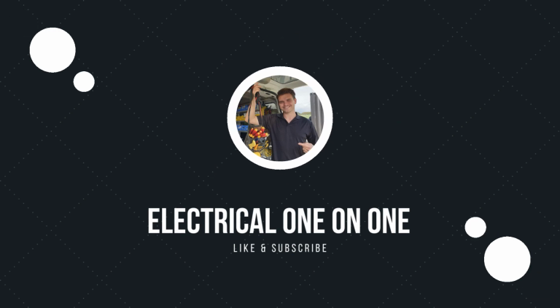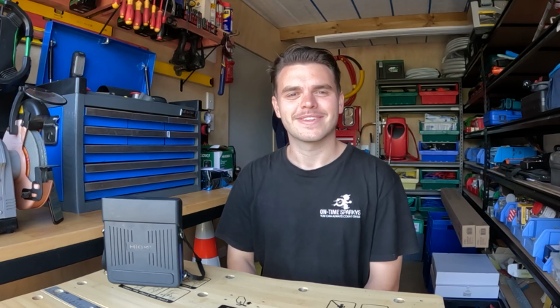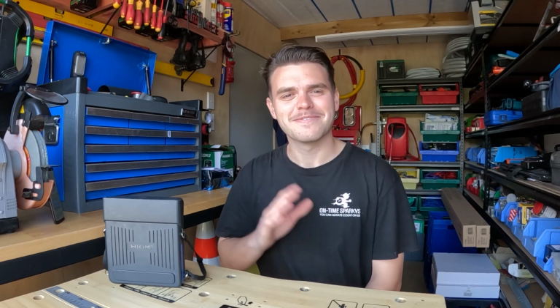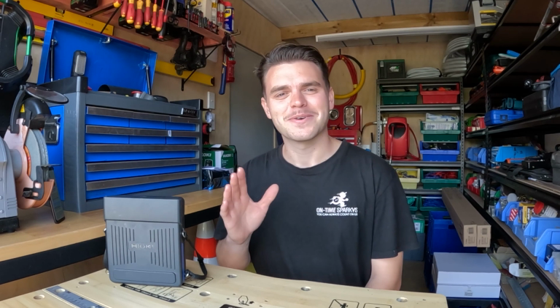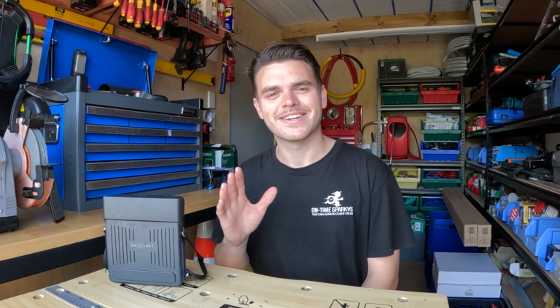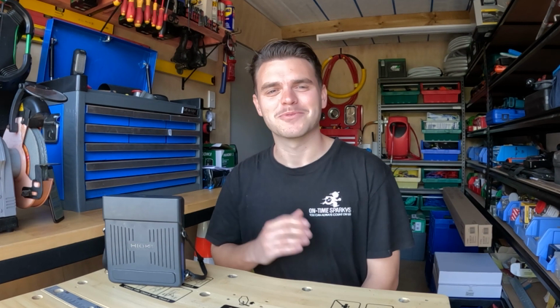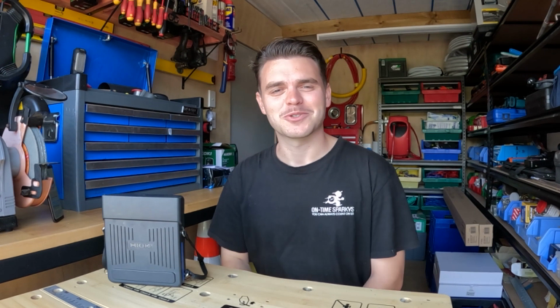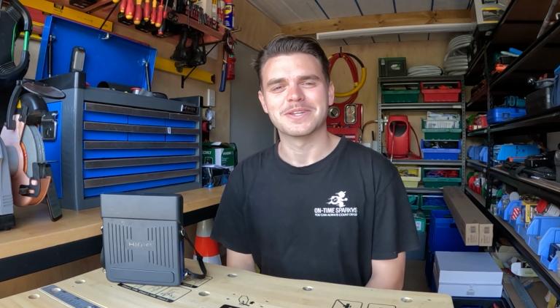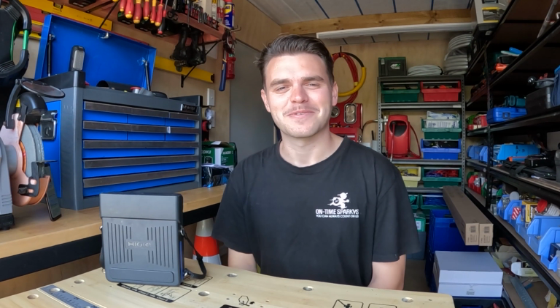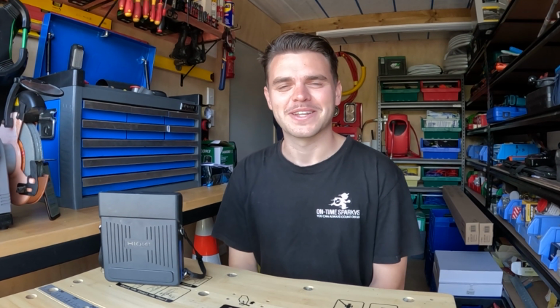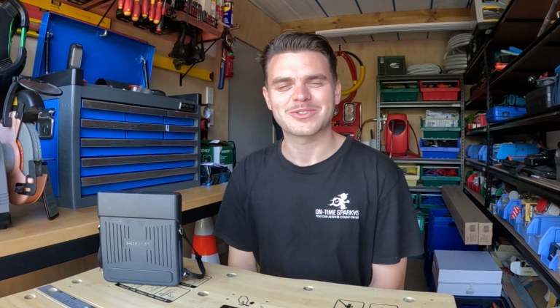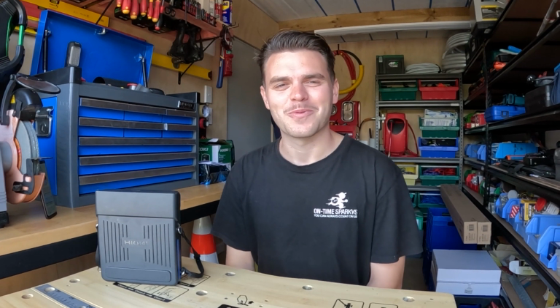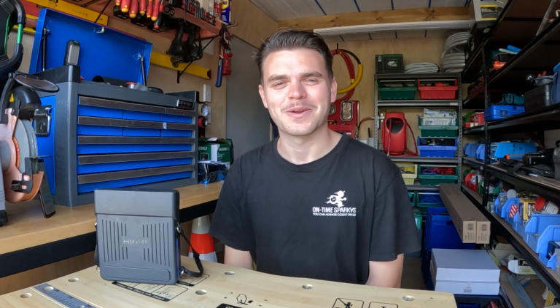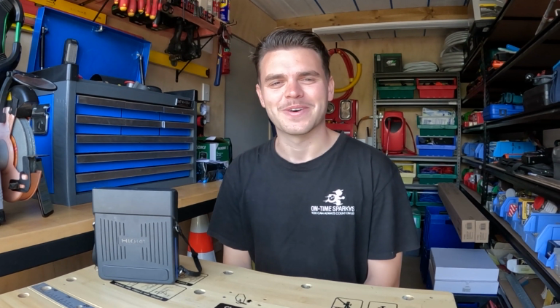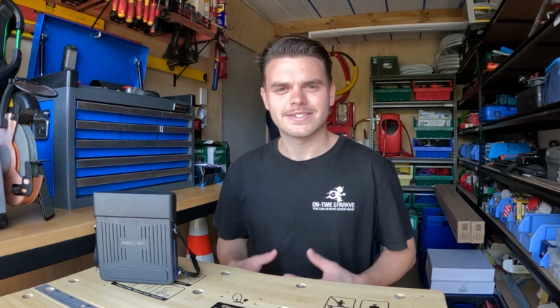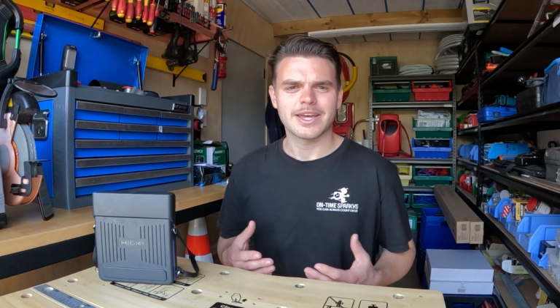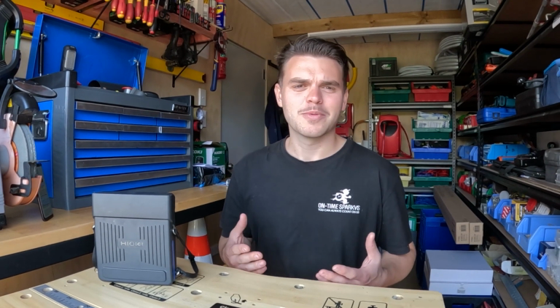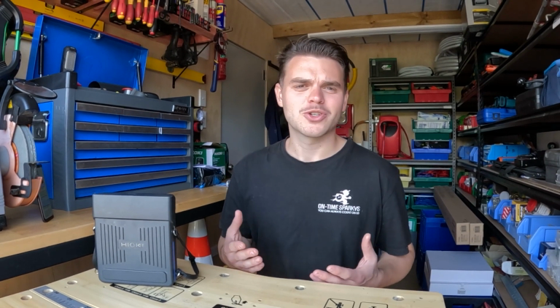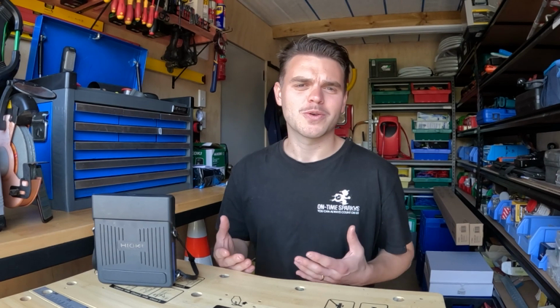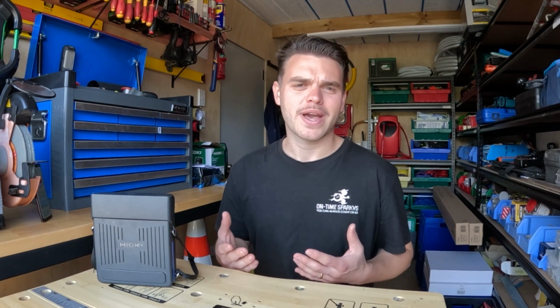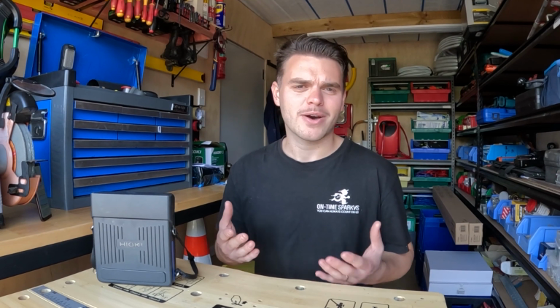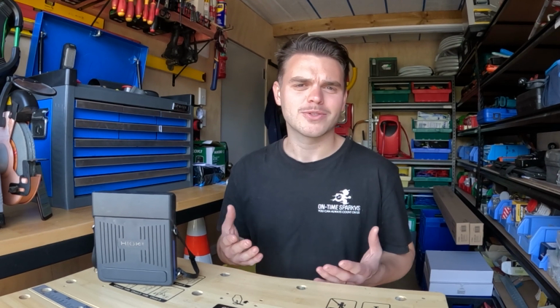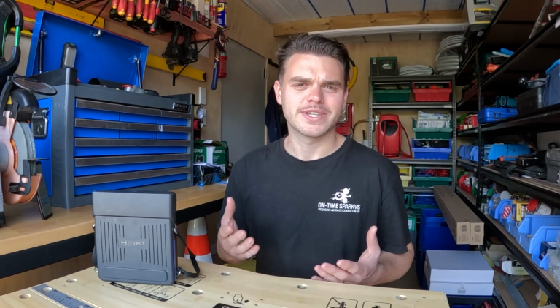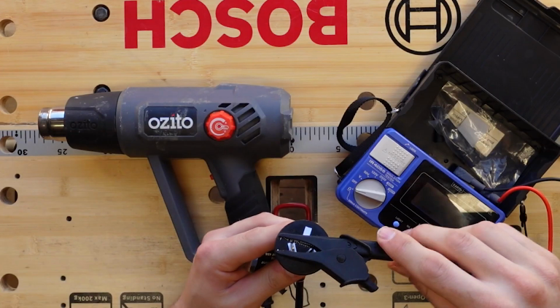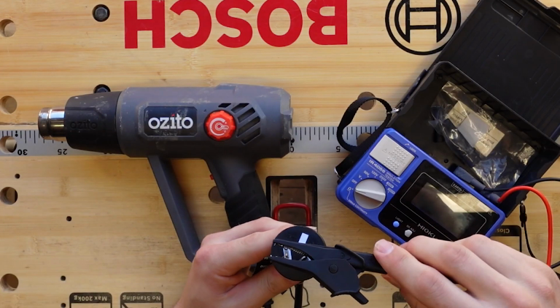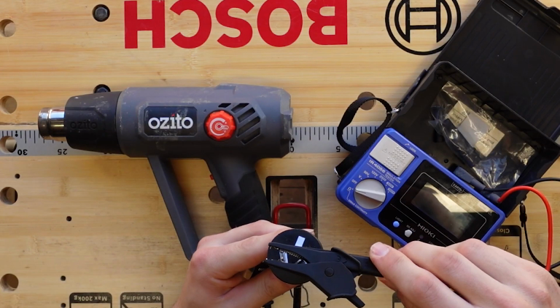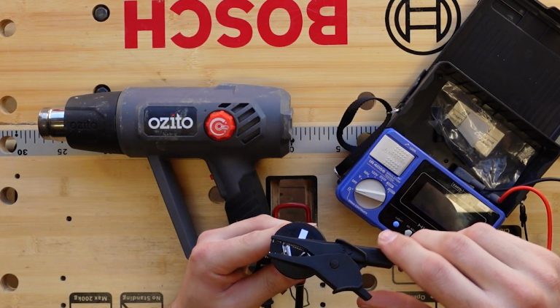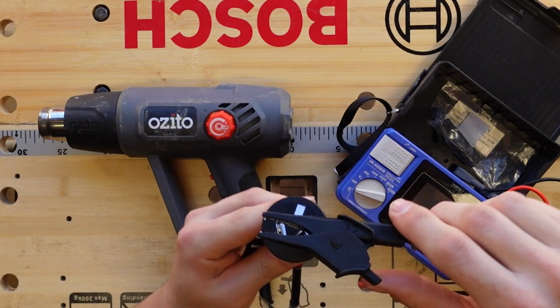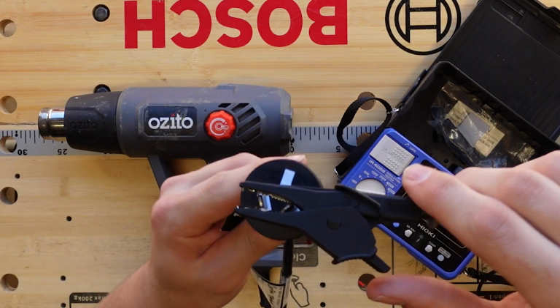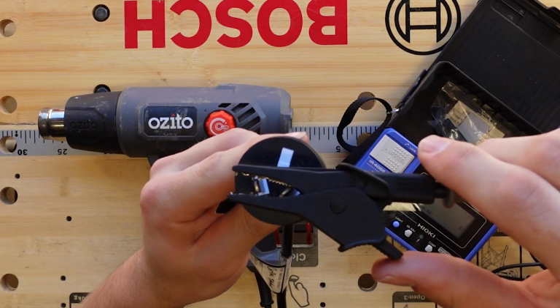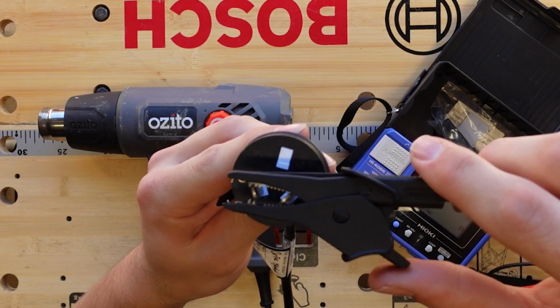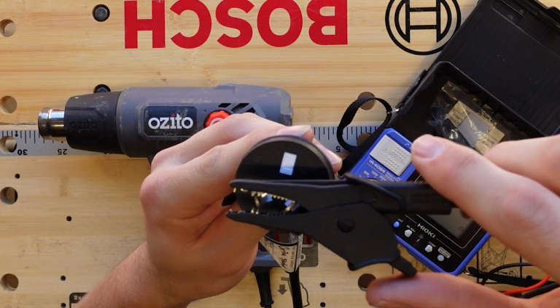Hey everyone, I'm Josh Miller from Electrical 101. Today we'll be showing you how to test a class 2 appliance.